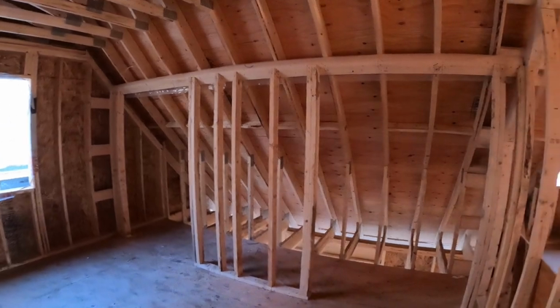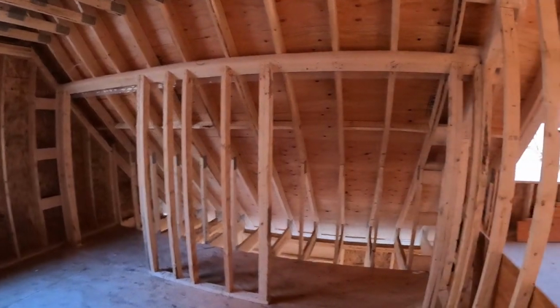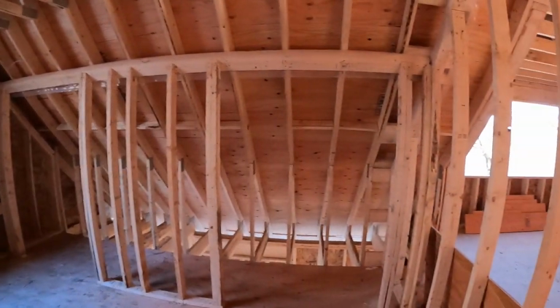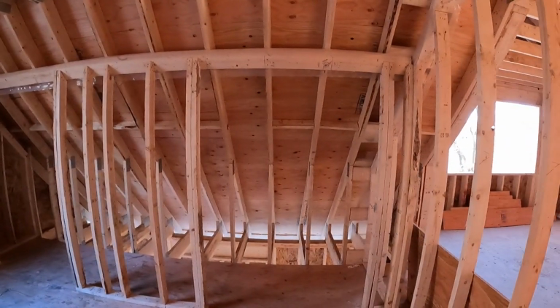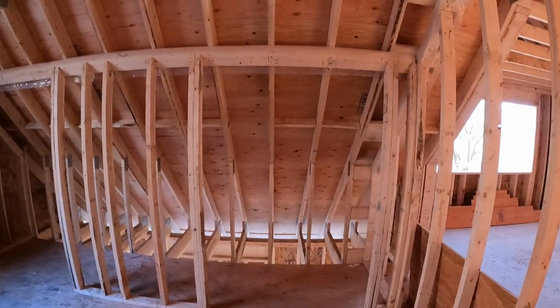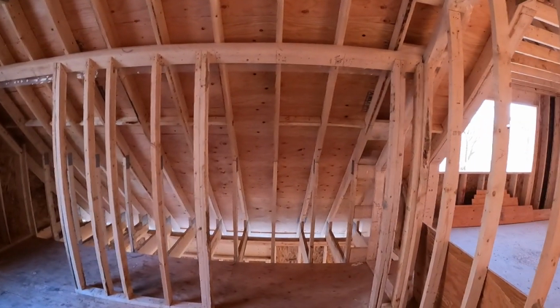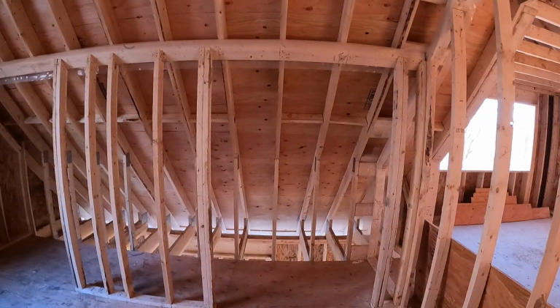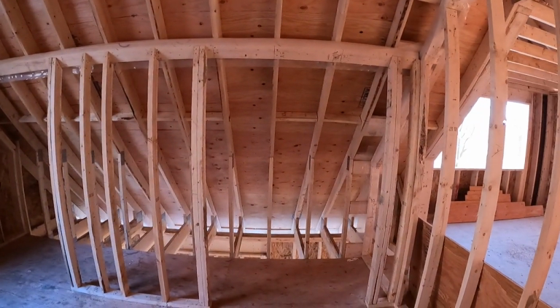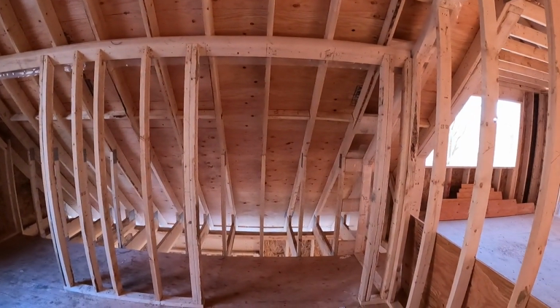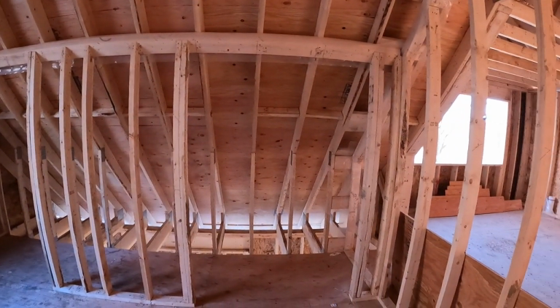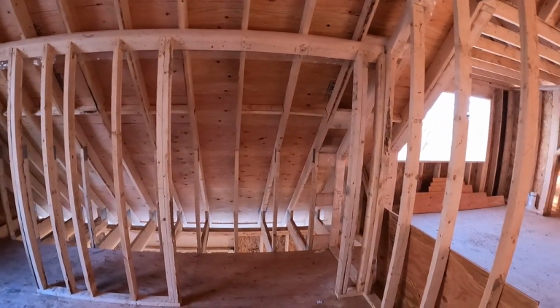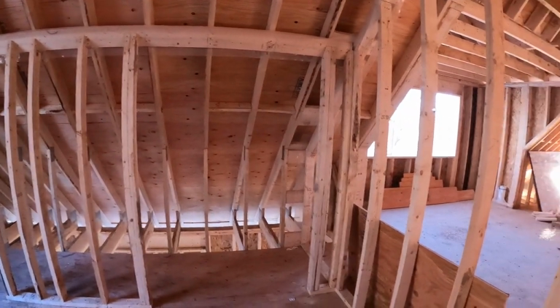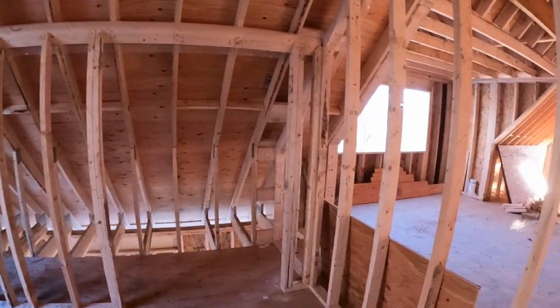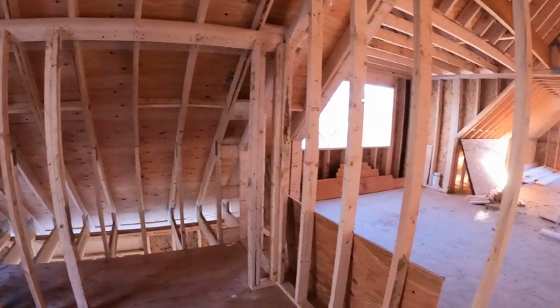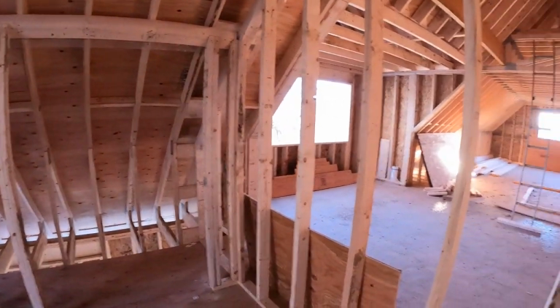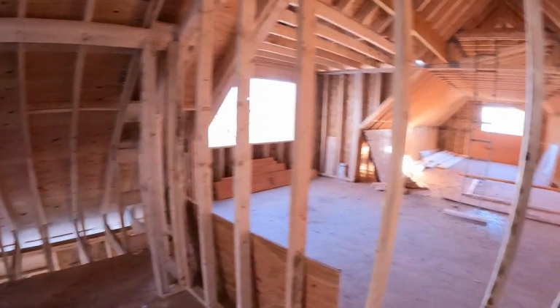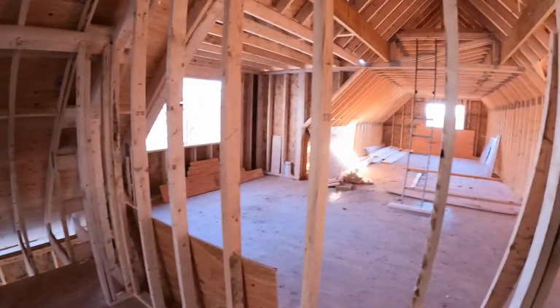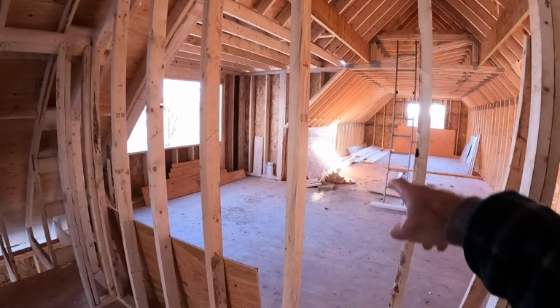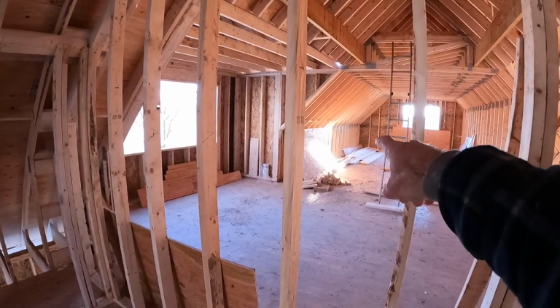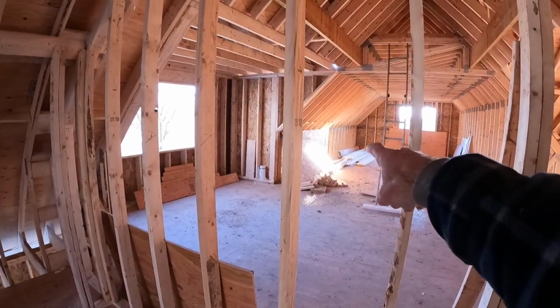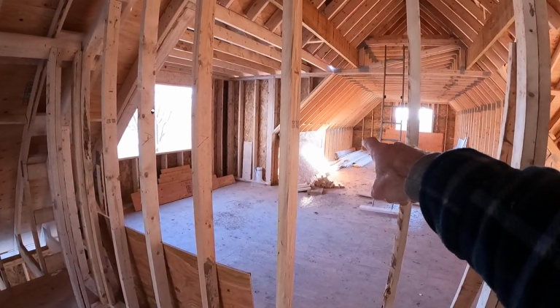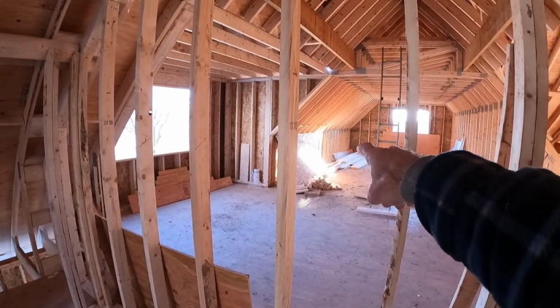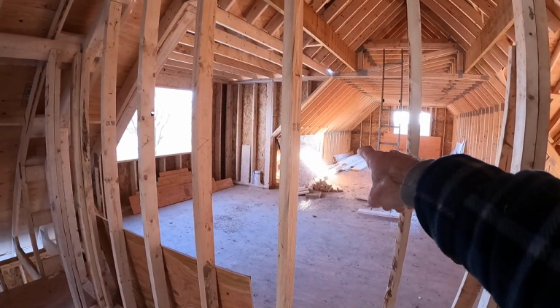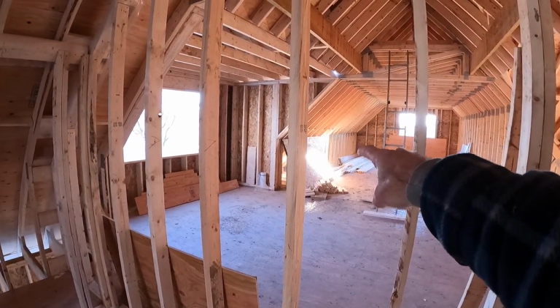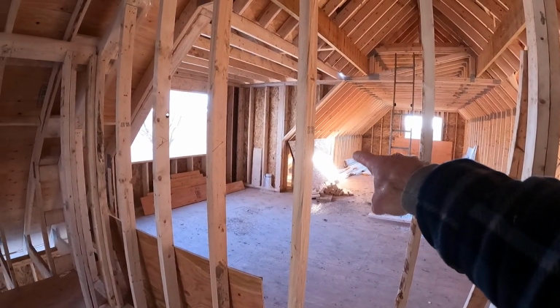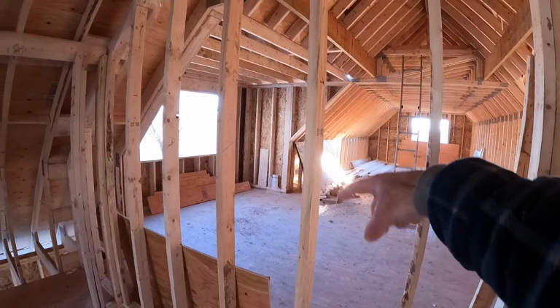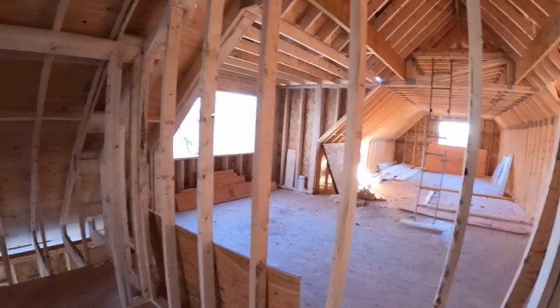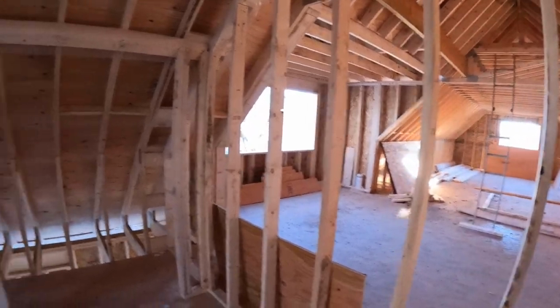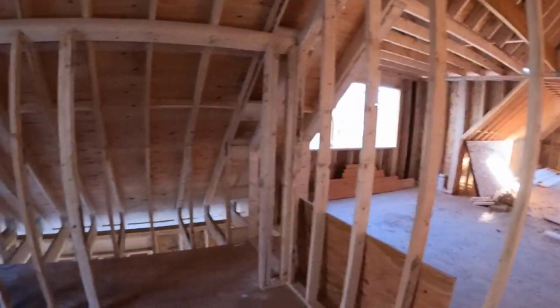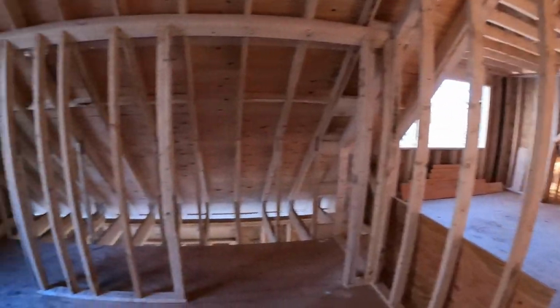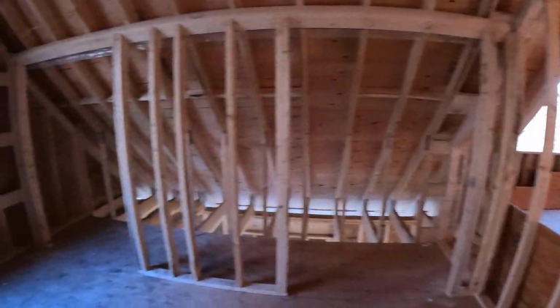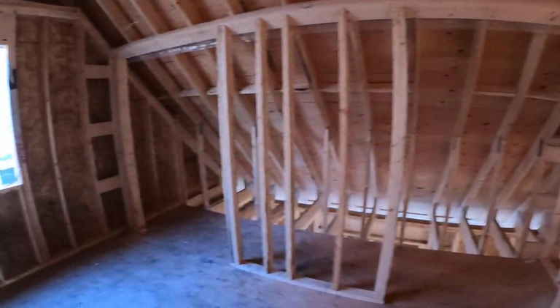Here are two closets, and once again they'll be the same two closets over there on that side.